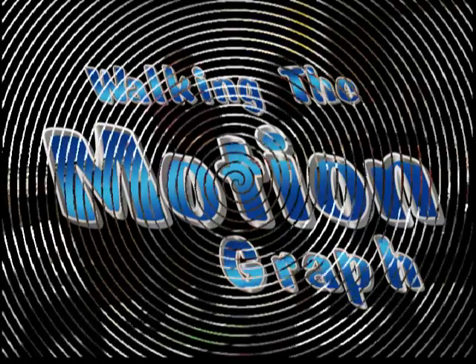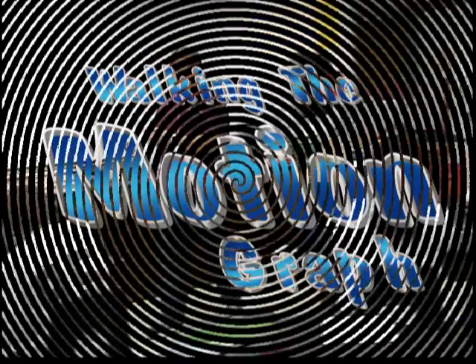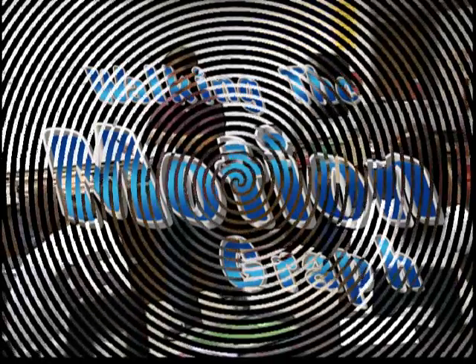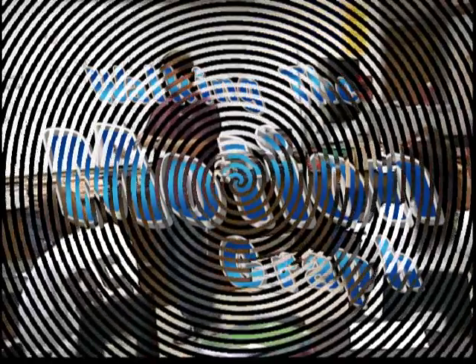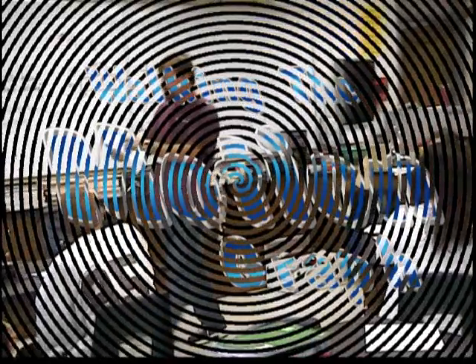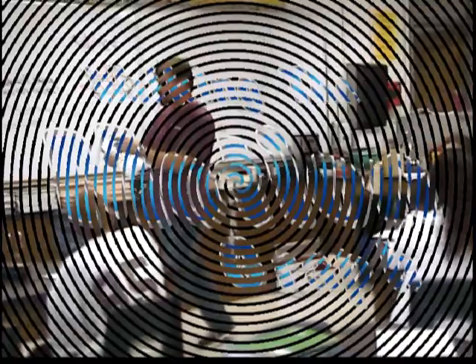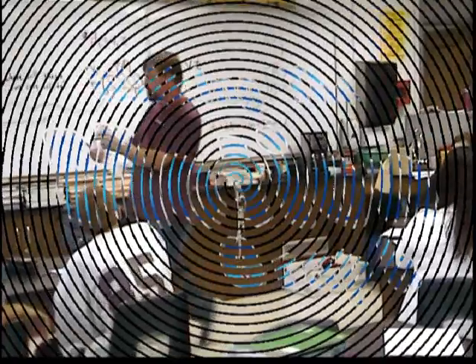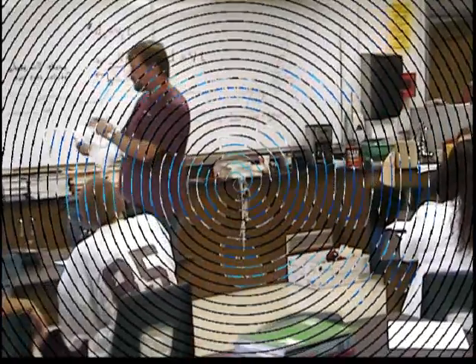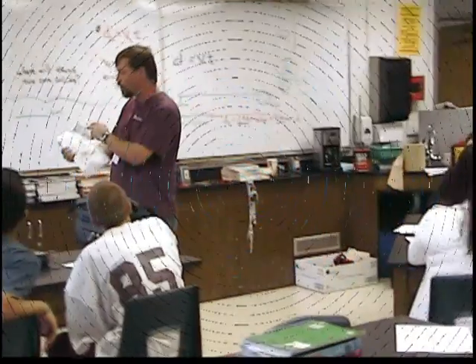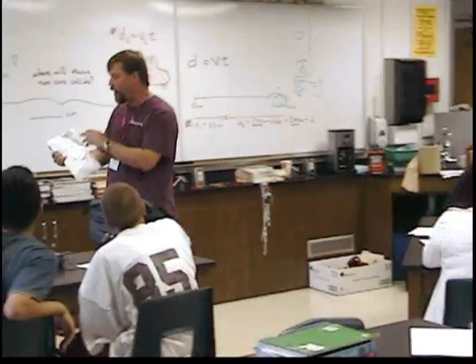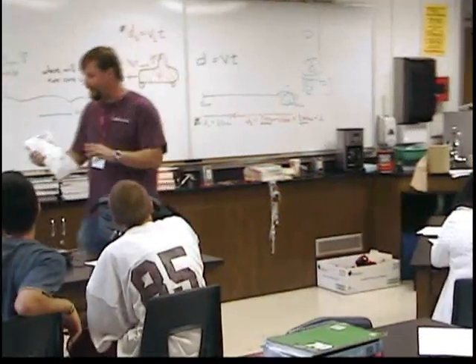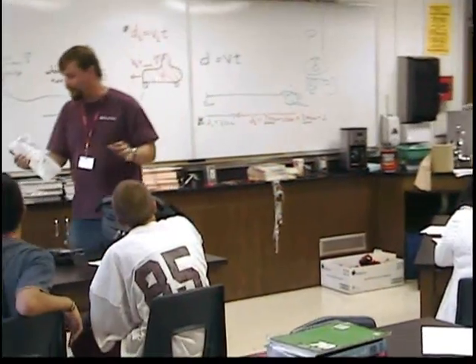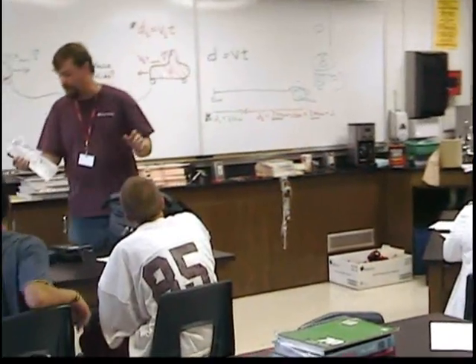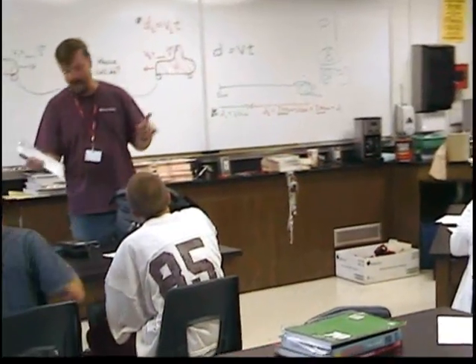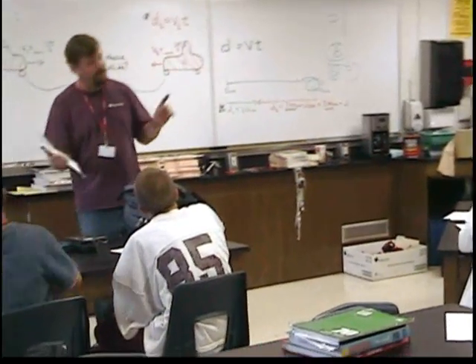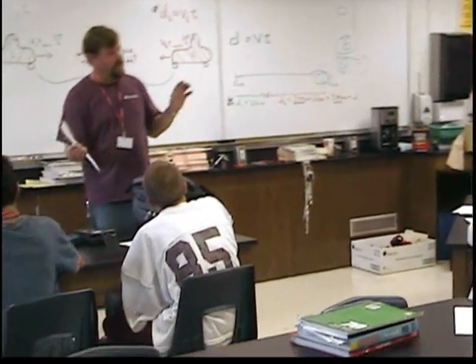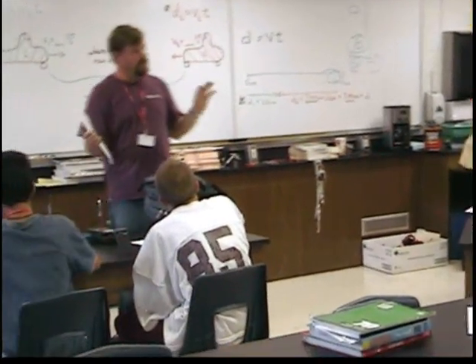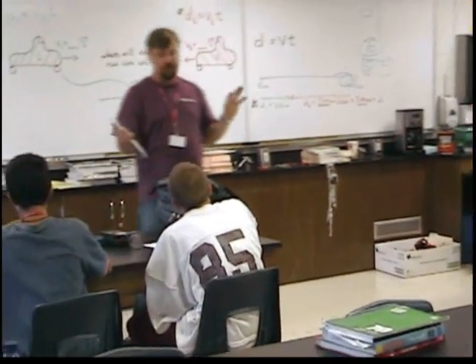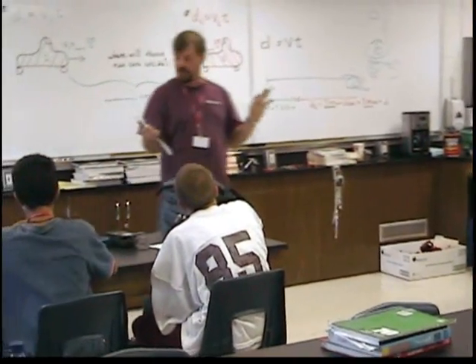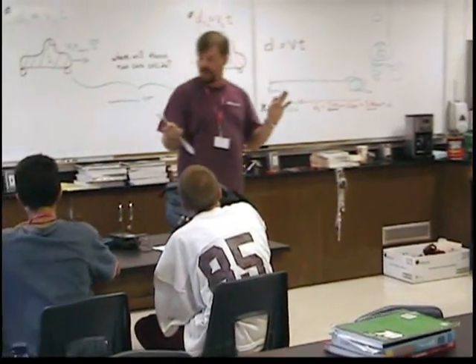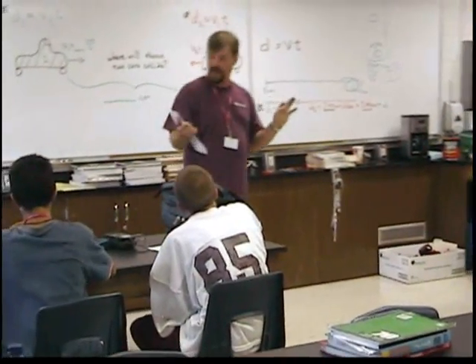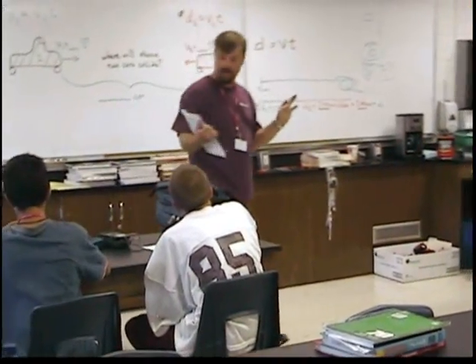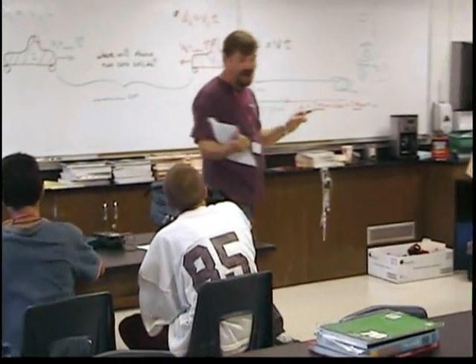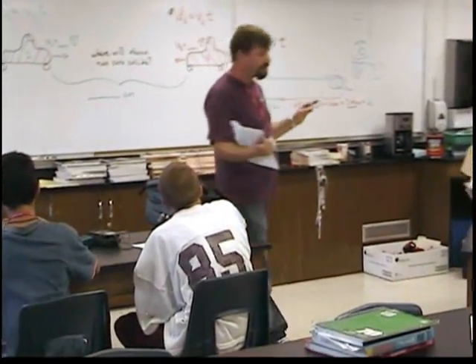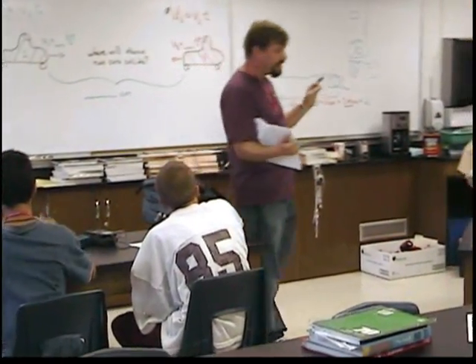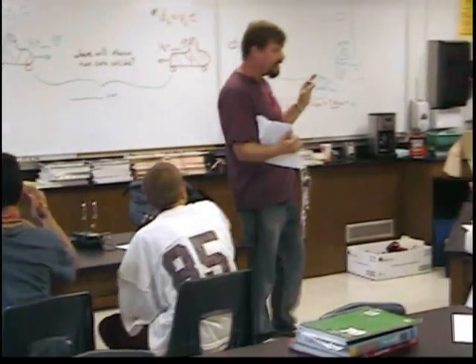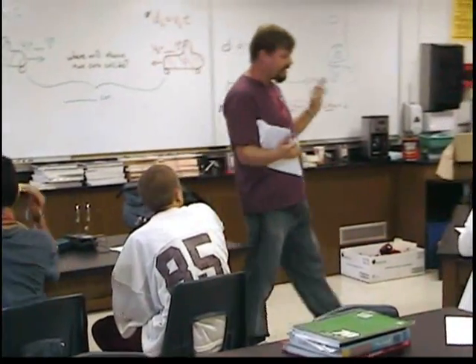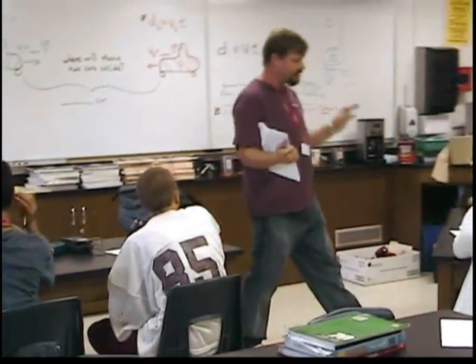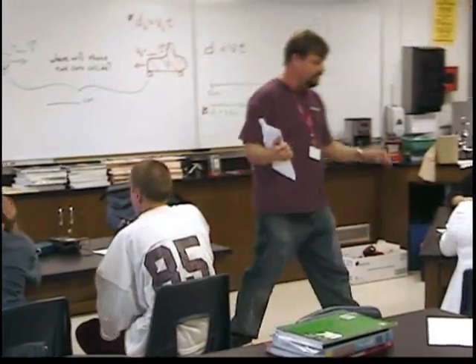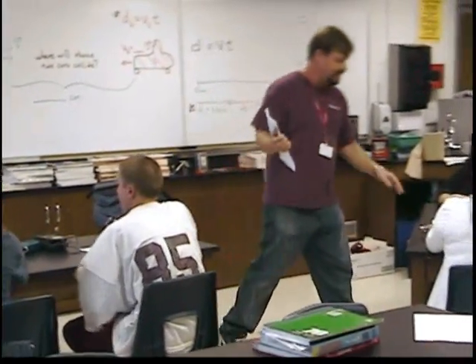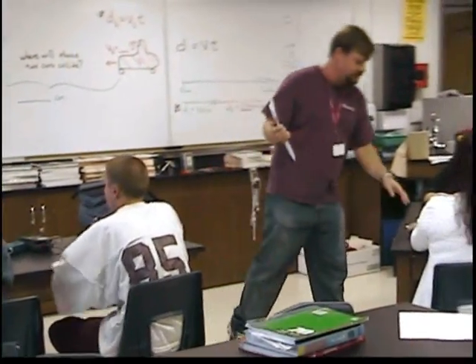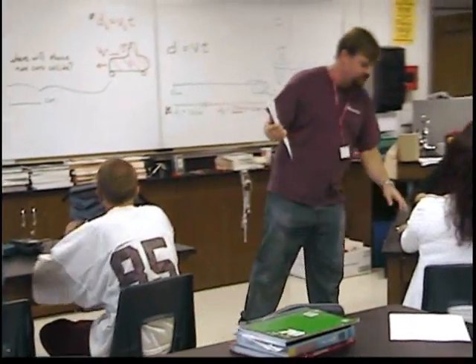Everyone has one of these sheets. It's called 'walking the graph' and using graphing calculators.